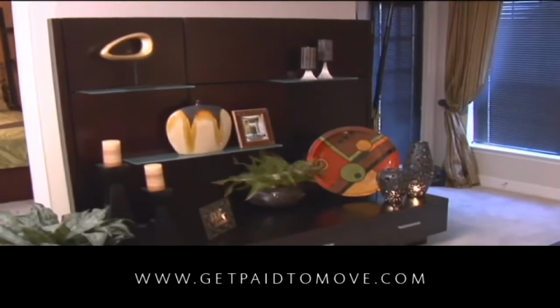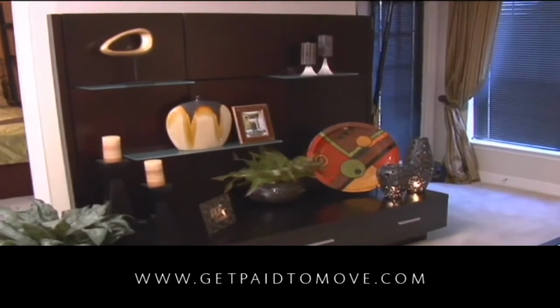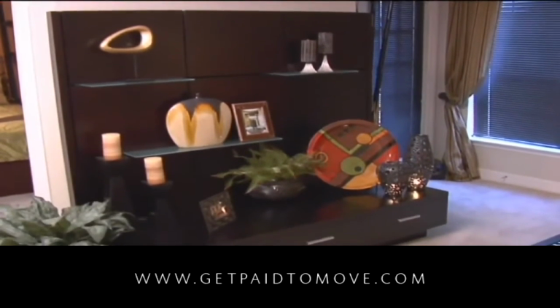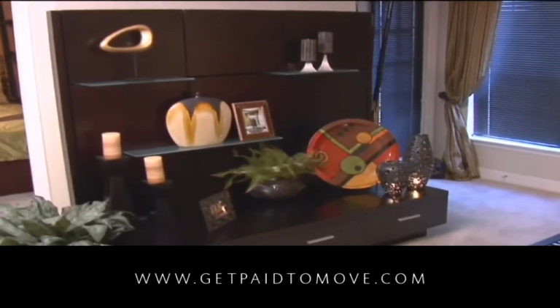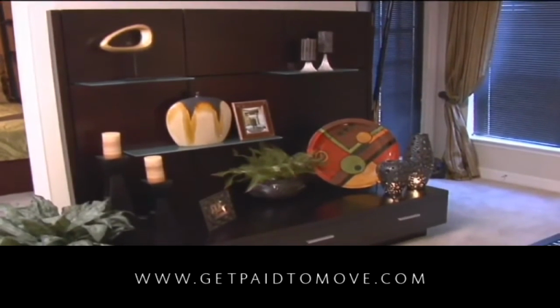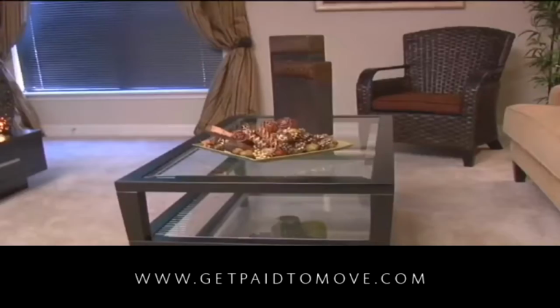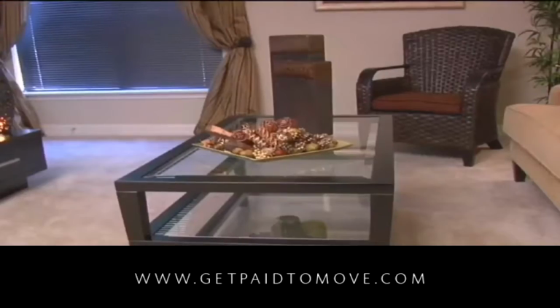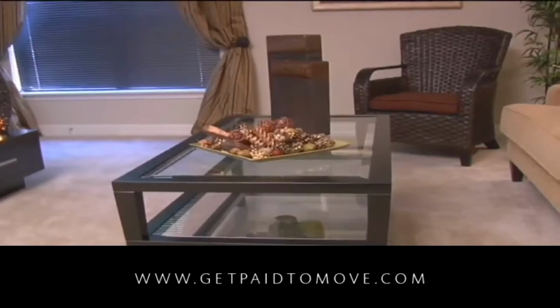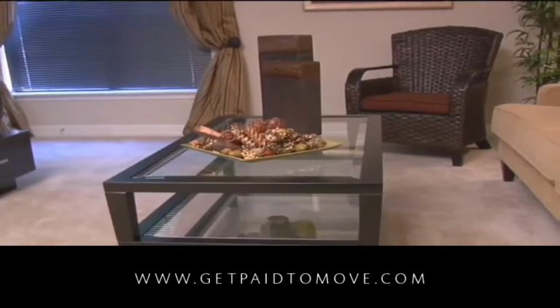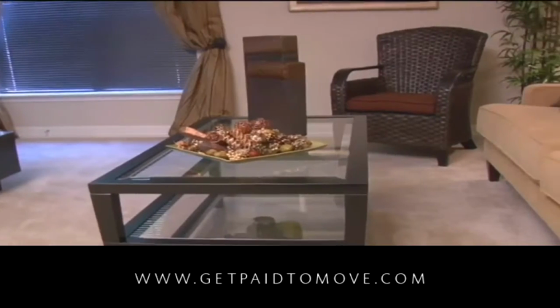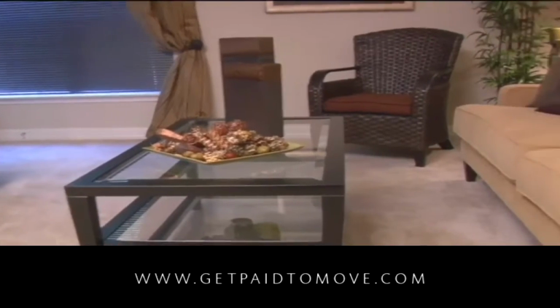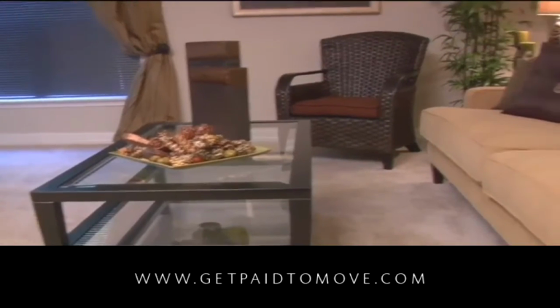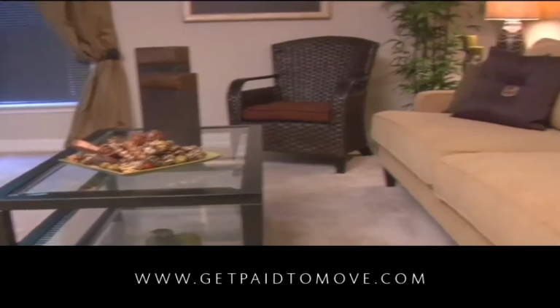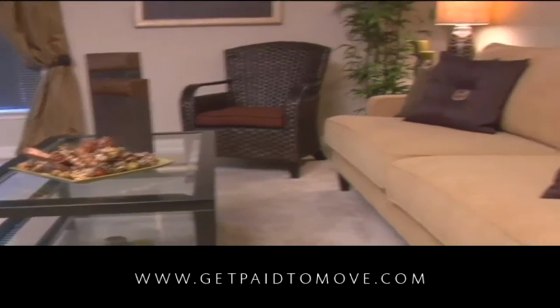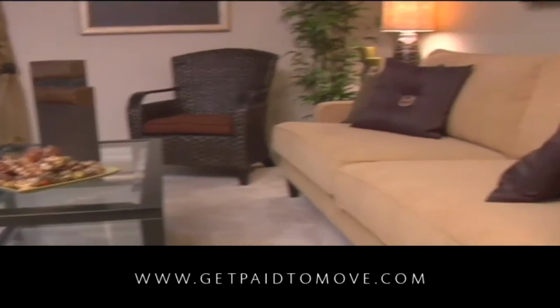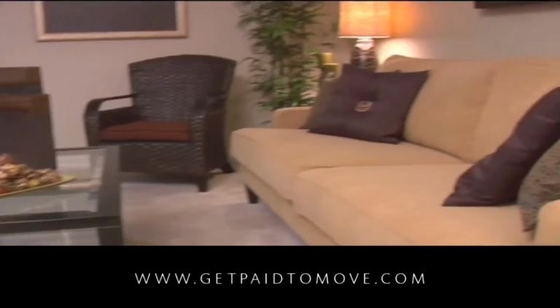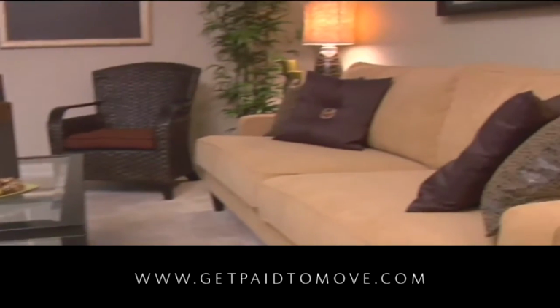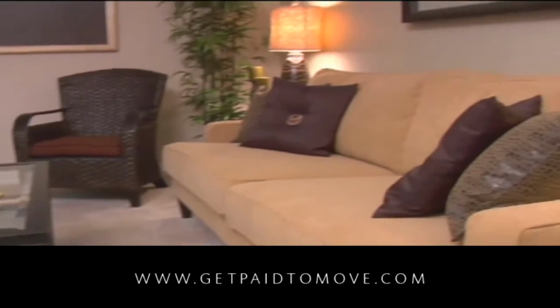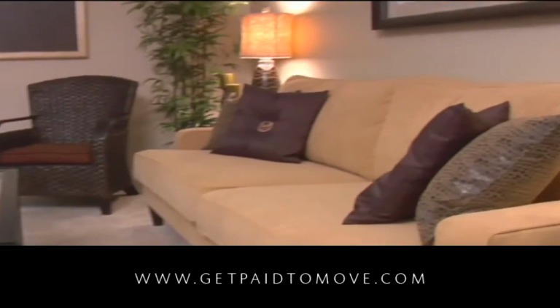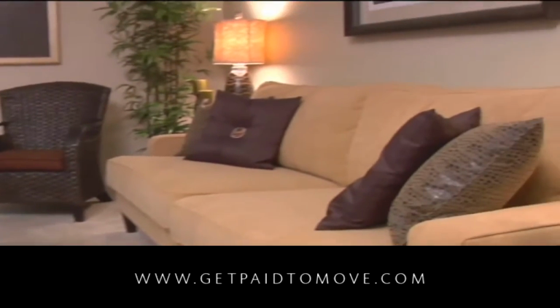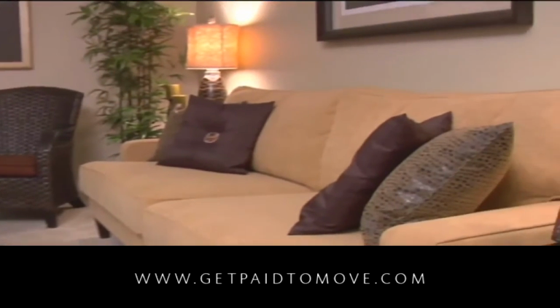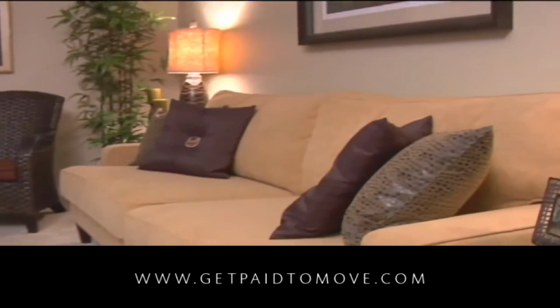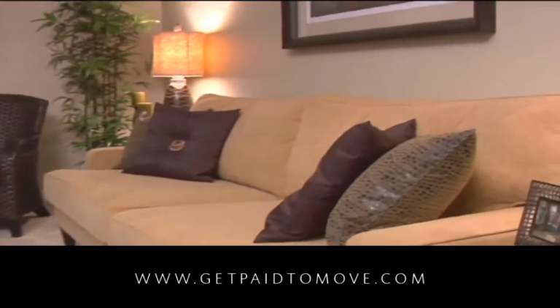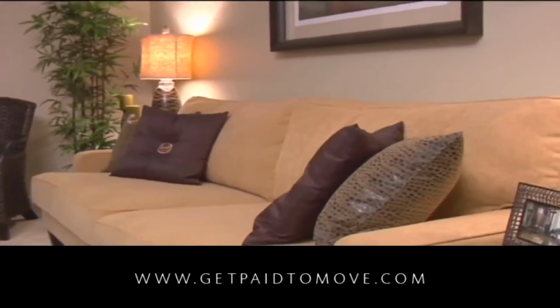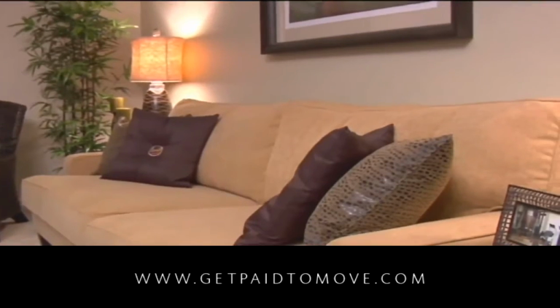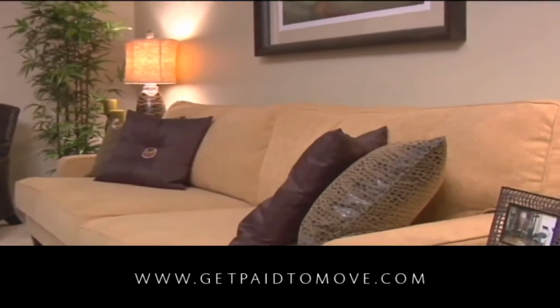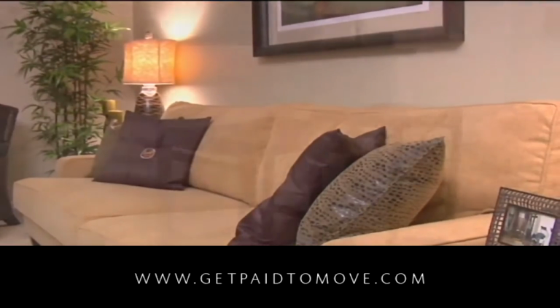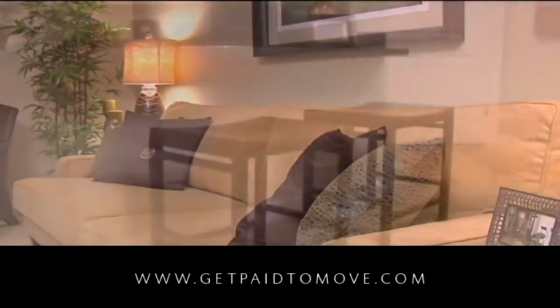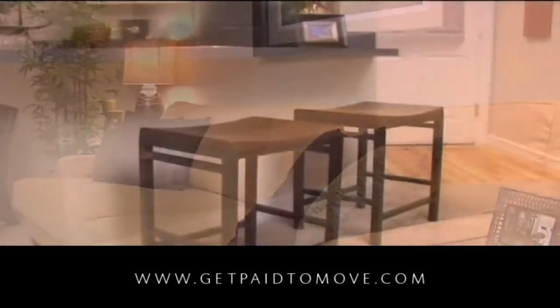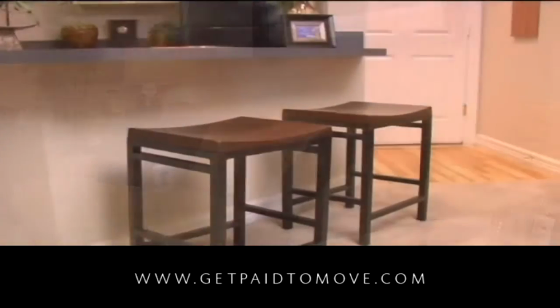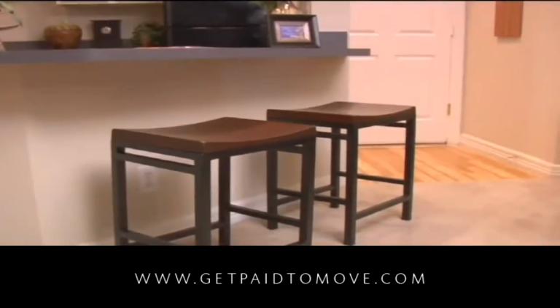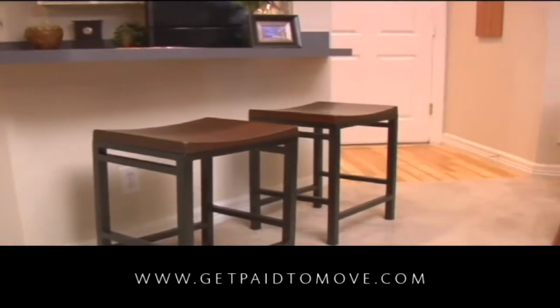Choose from any array of thoughtfully designed studios, one-bedroom, and two-bedroom apartment homes, each with a plethora of high-end interior finishes.